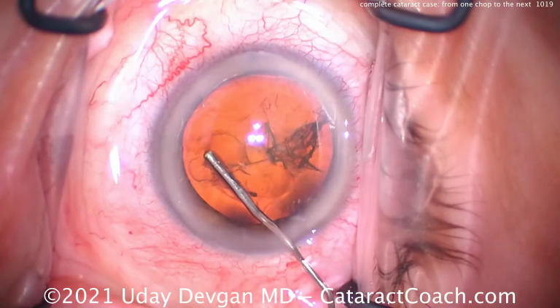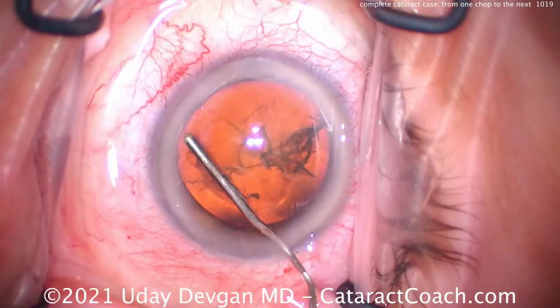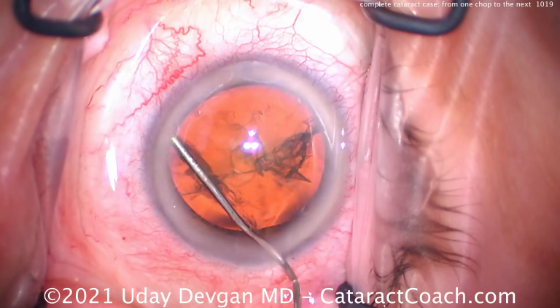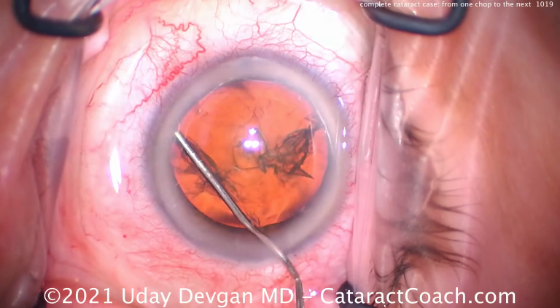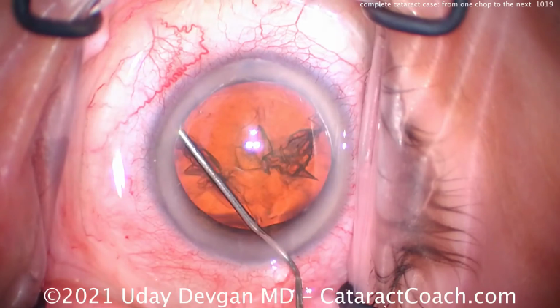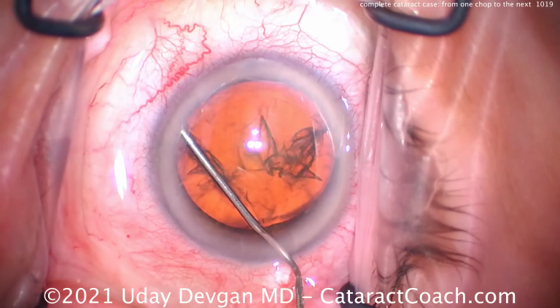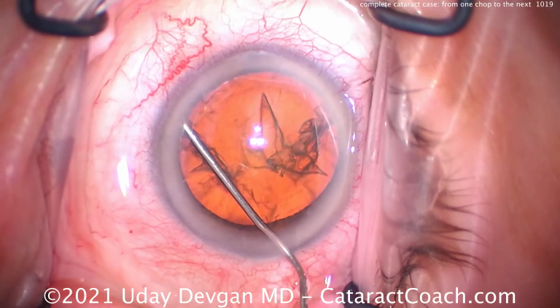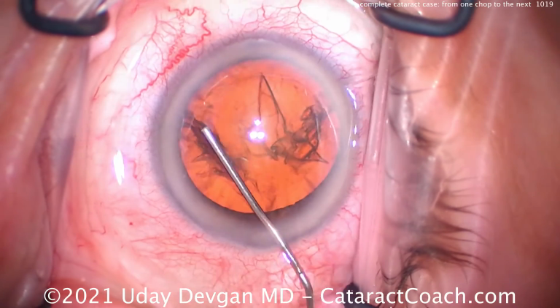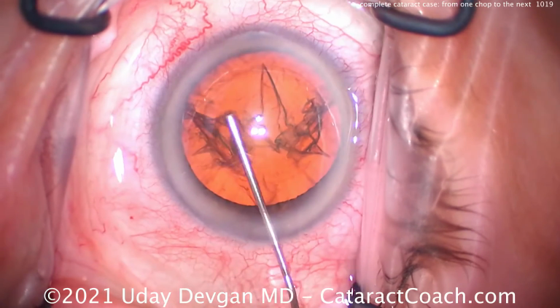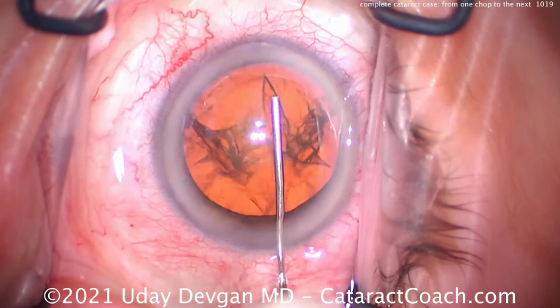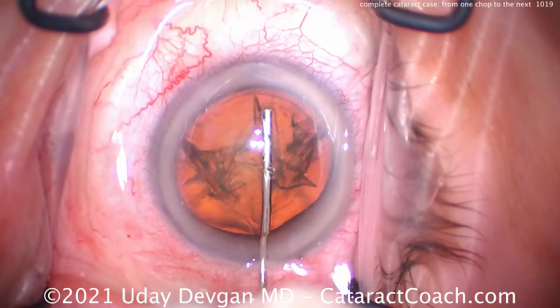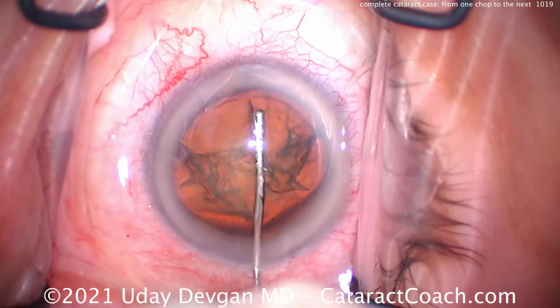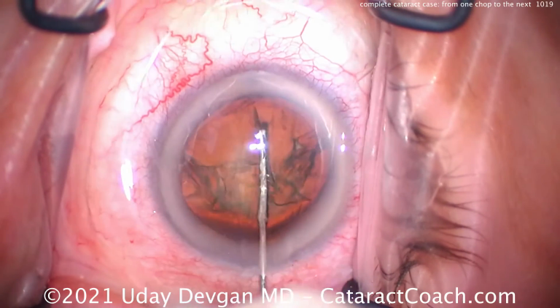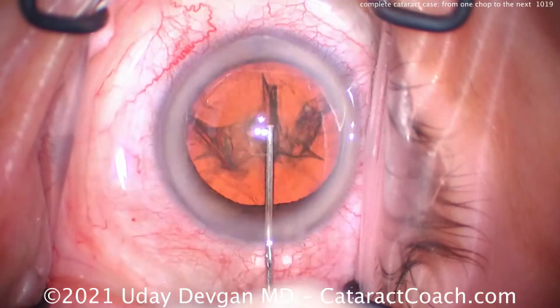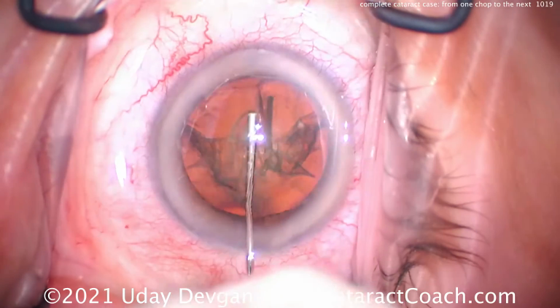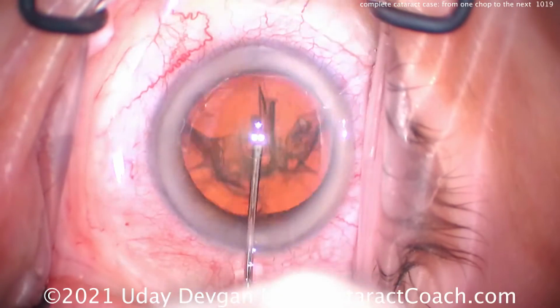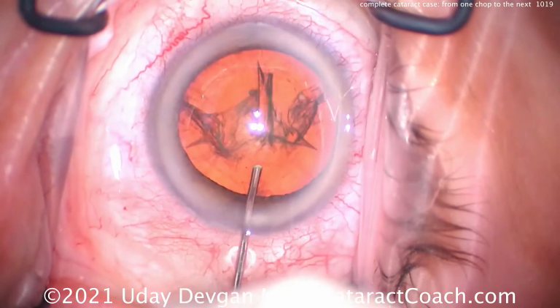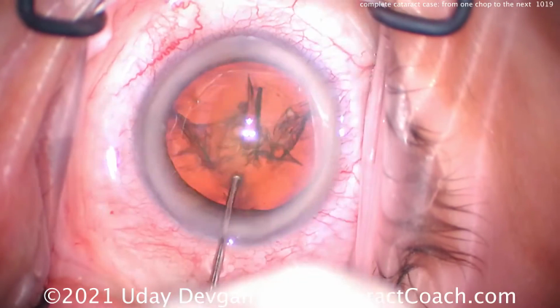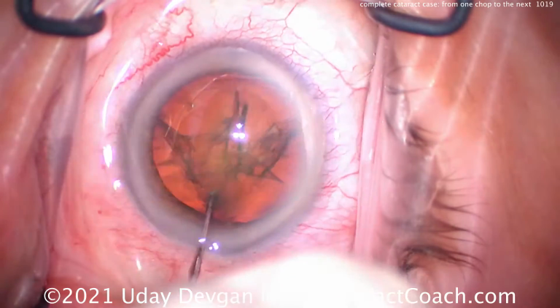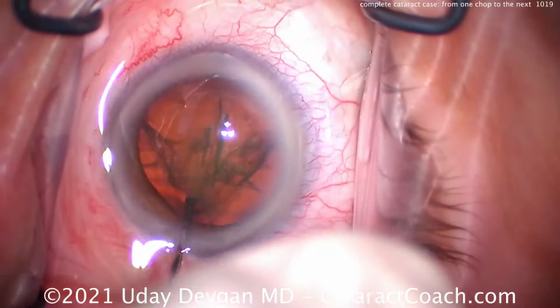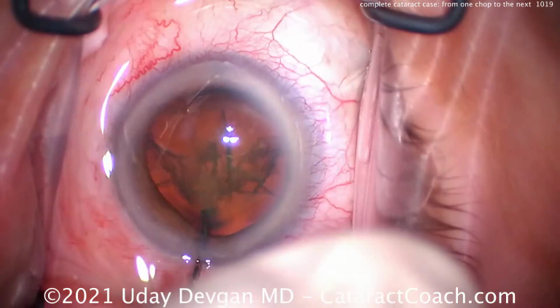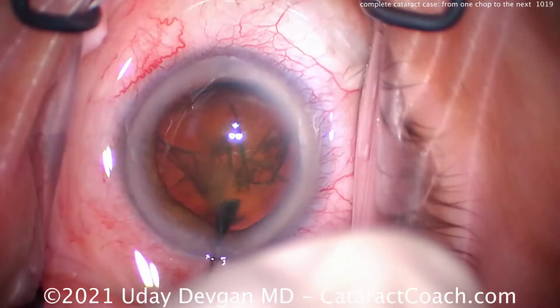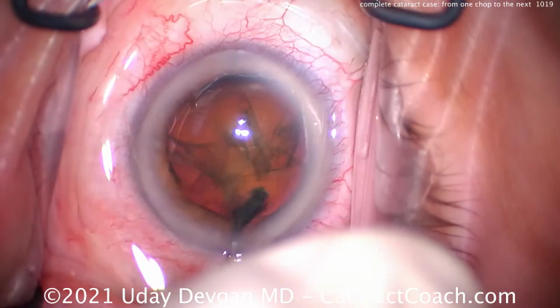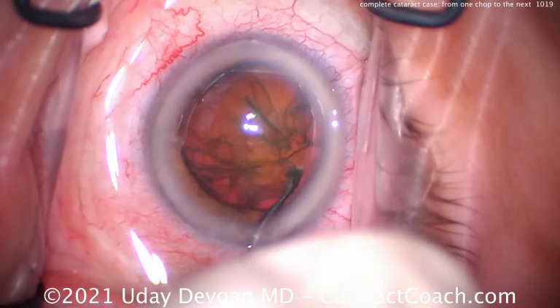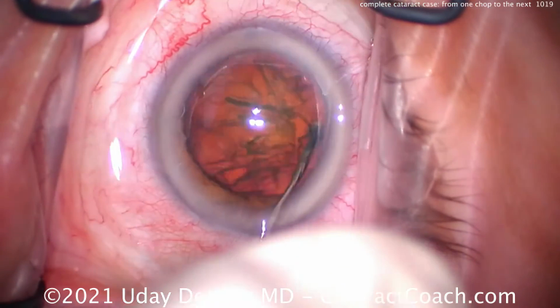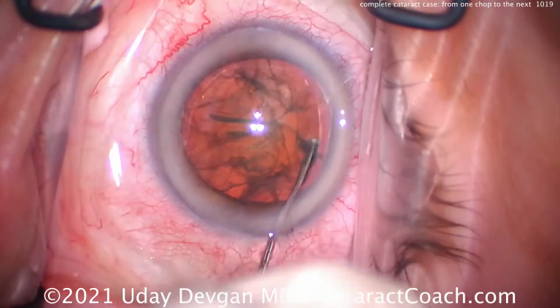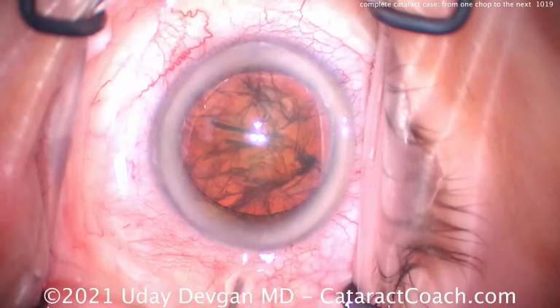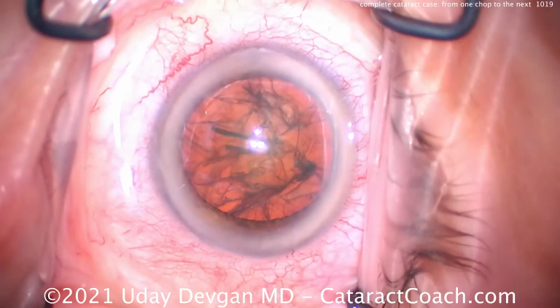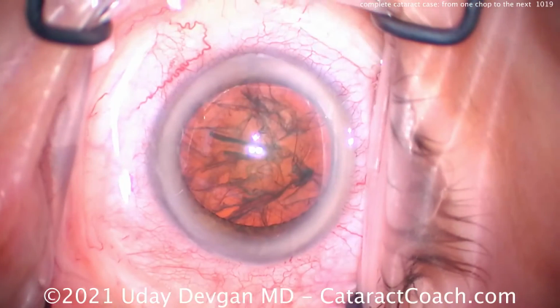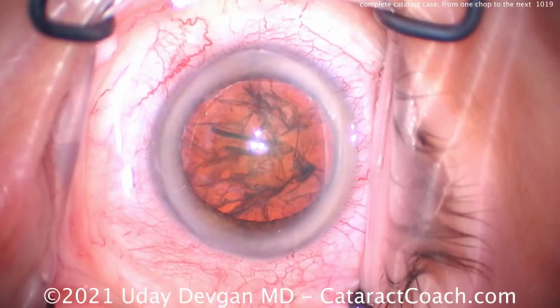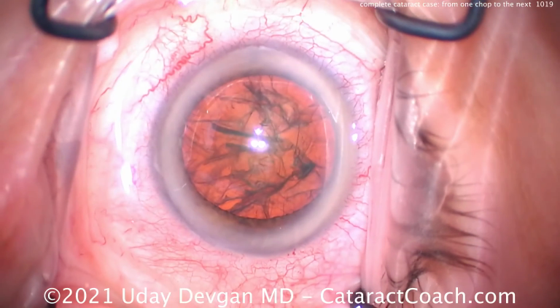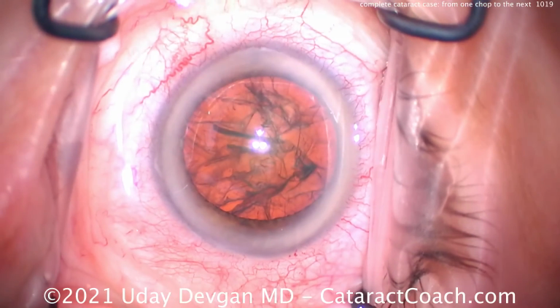So hydrodissection, of course, for the good chop — and to be able to rotate this thing, let's make sure we have good hydrodissection. There's the good rotation.